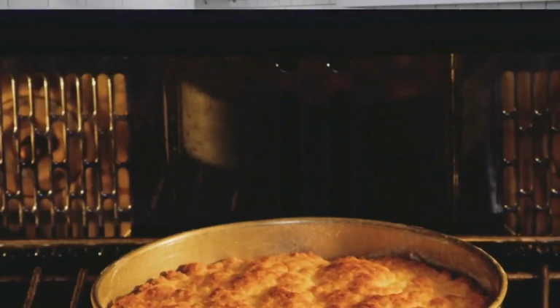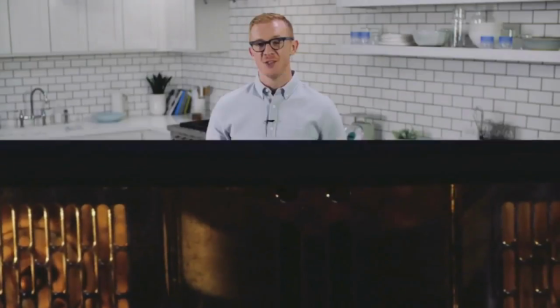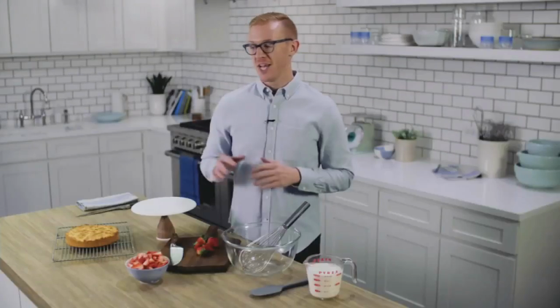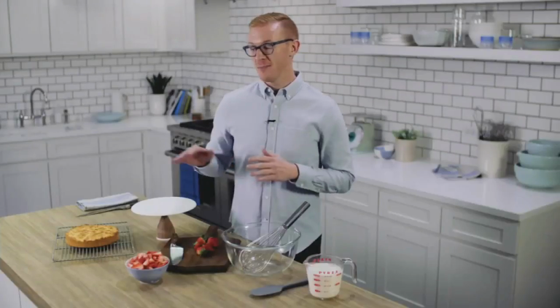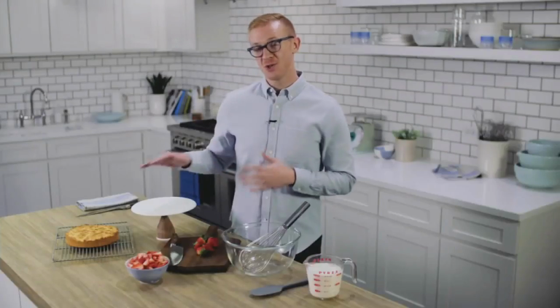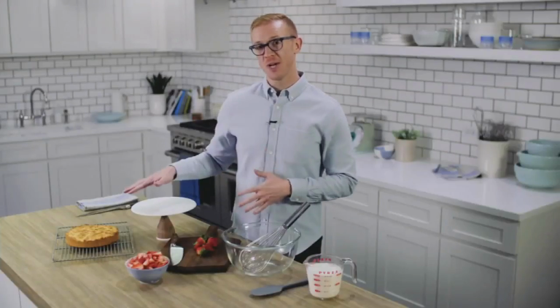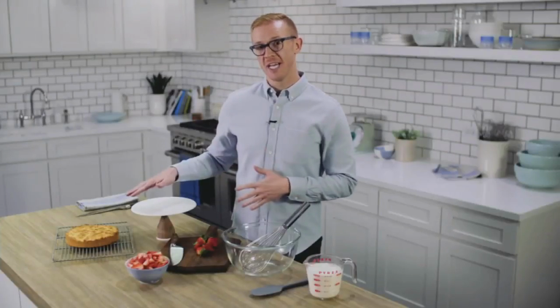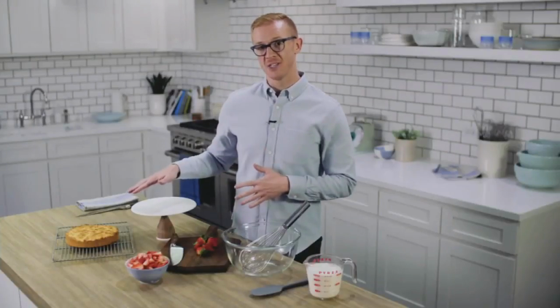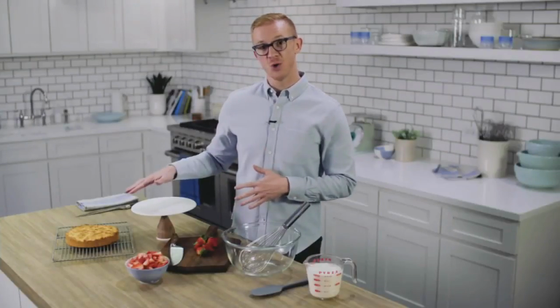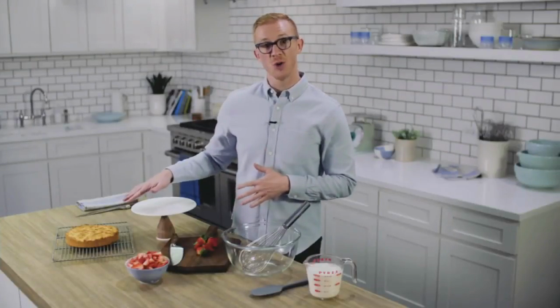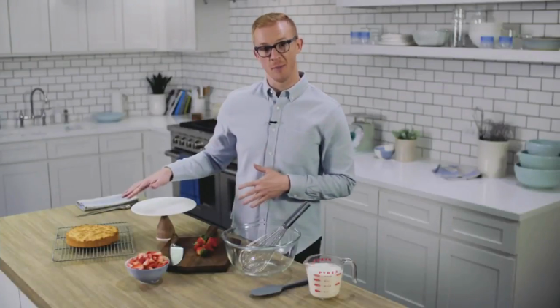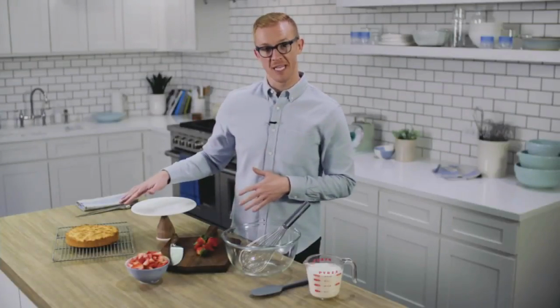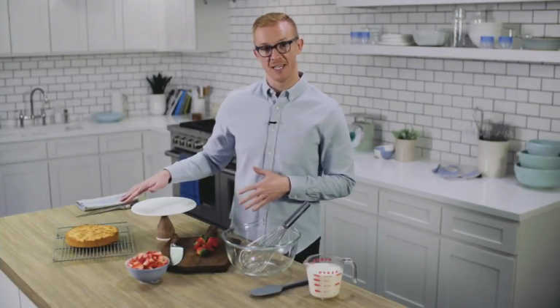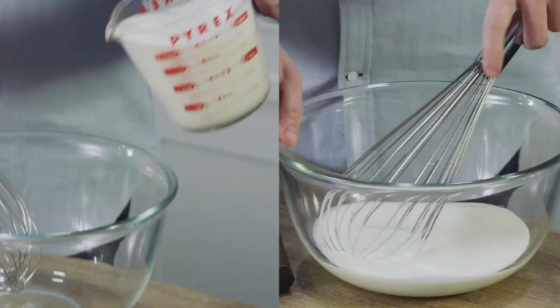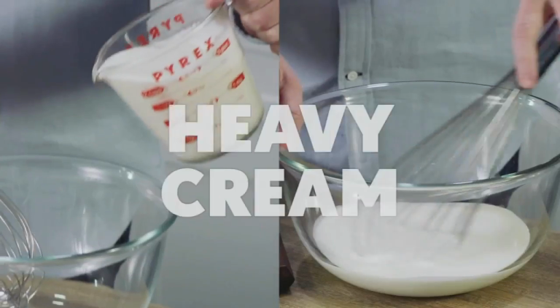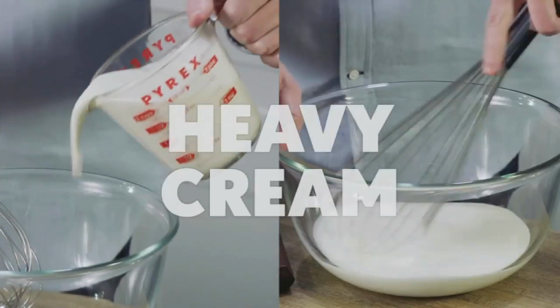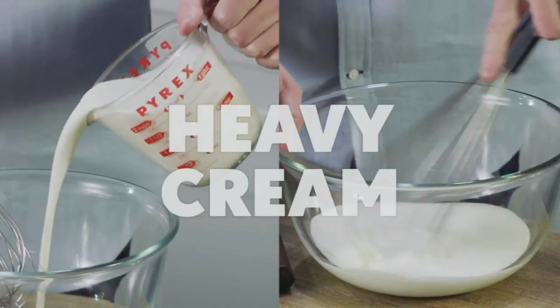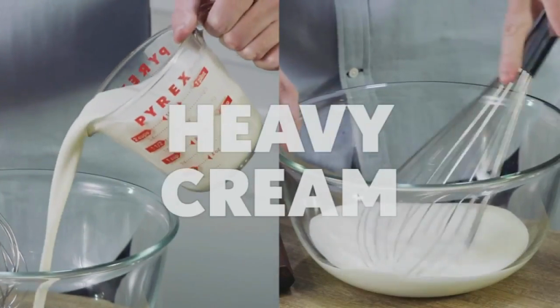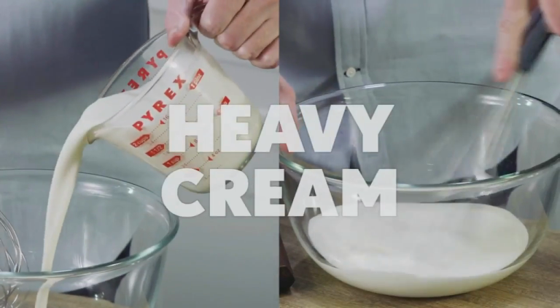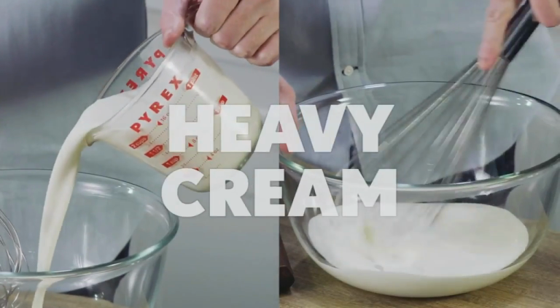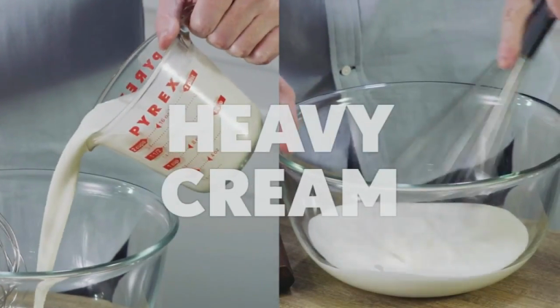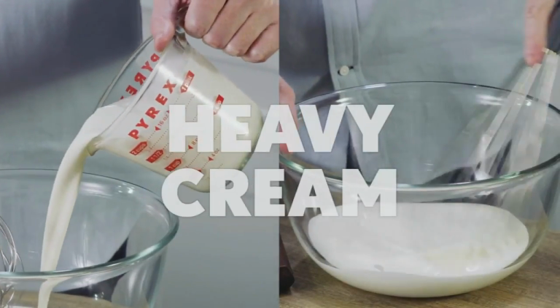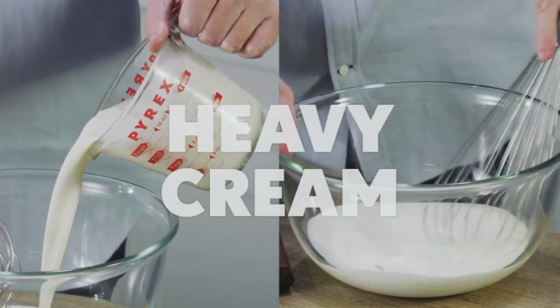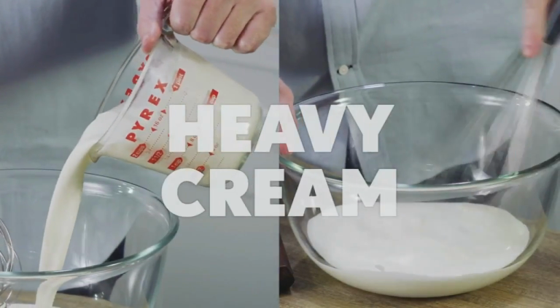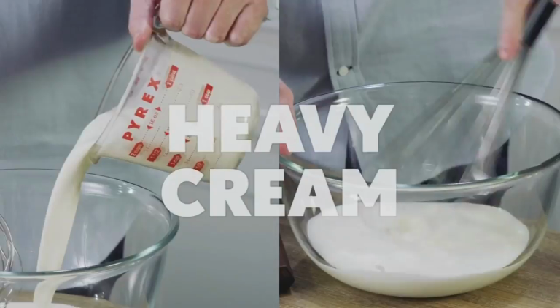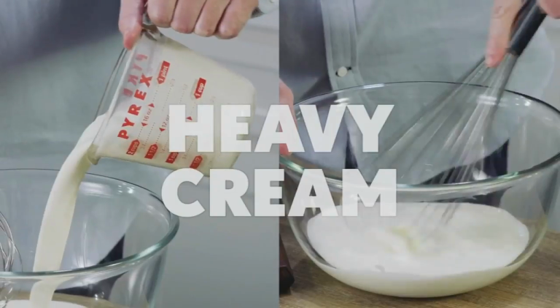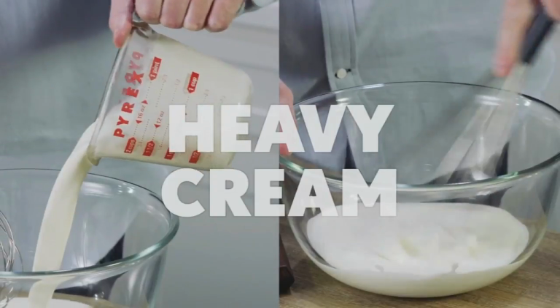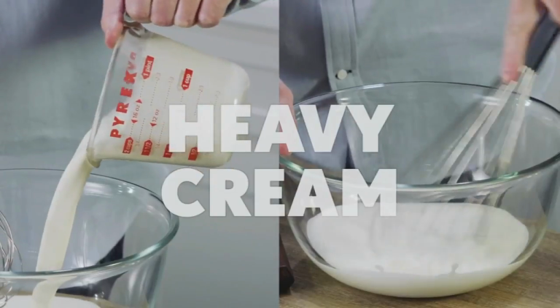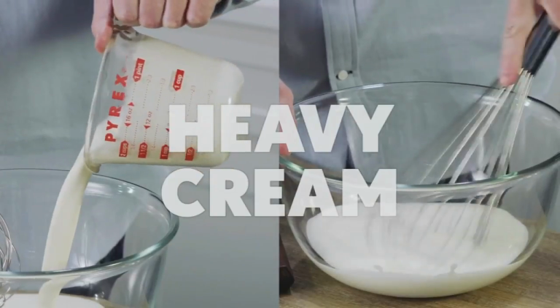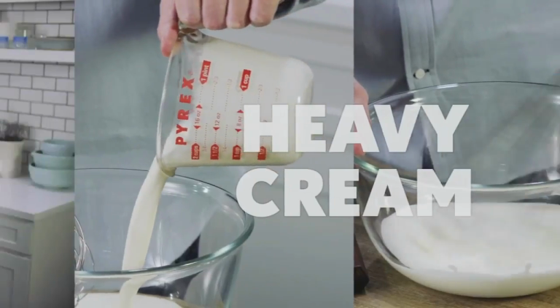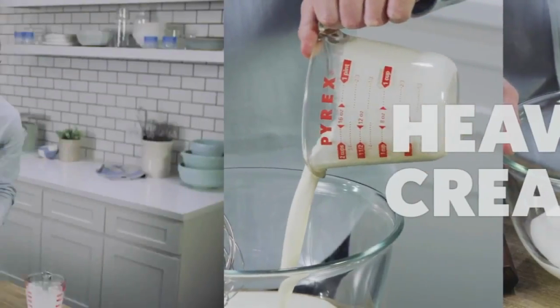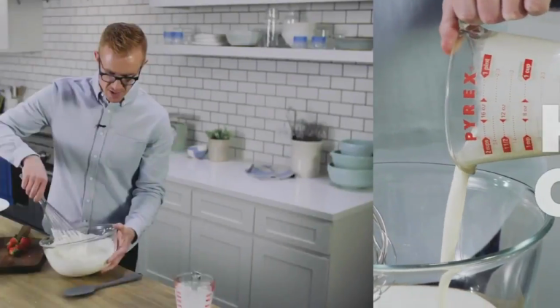Now that my shortcake is cooled completely, I can start working on the filling — which is the best part — the strawberries and cream.